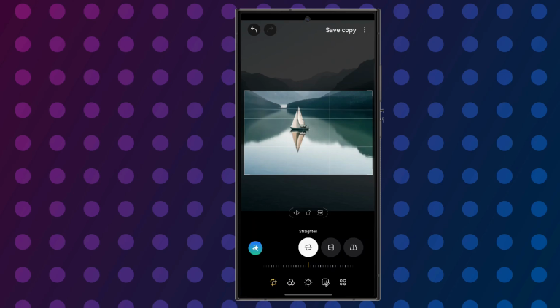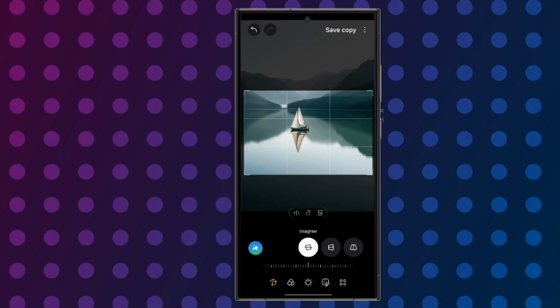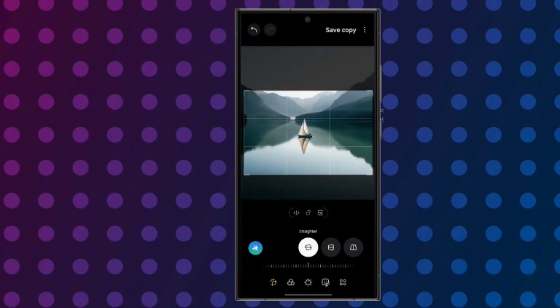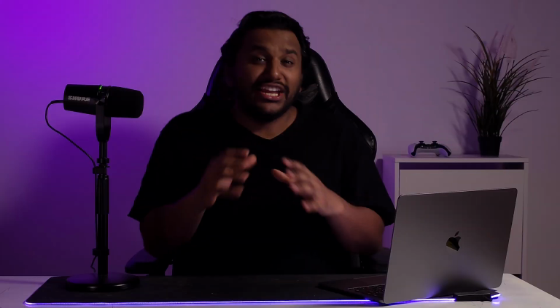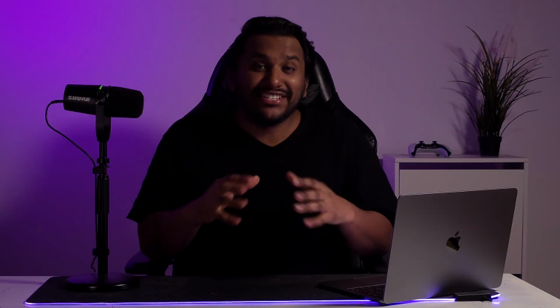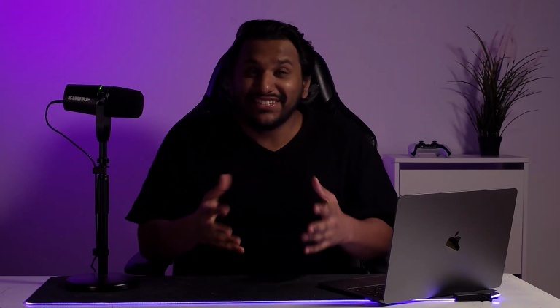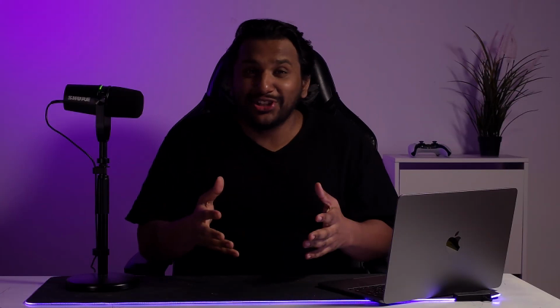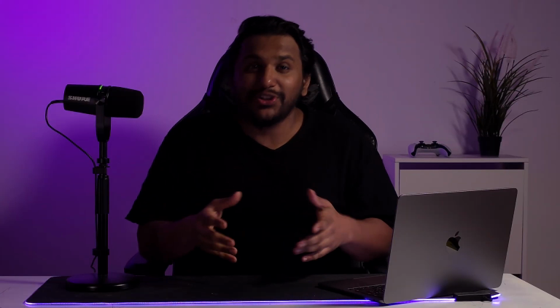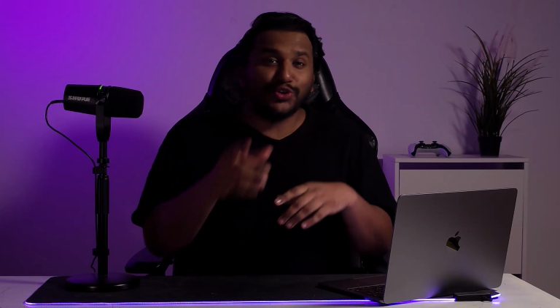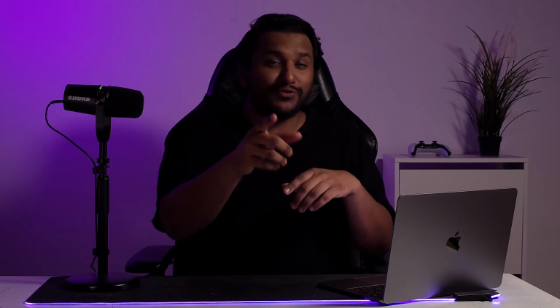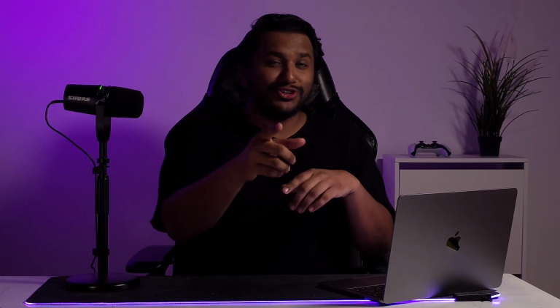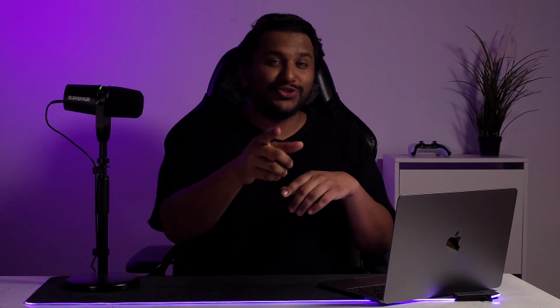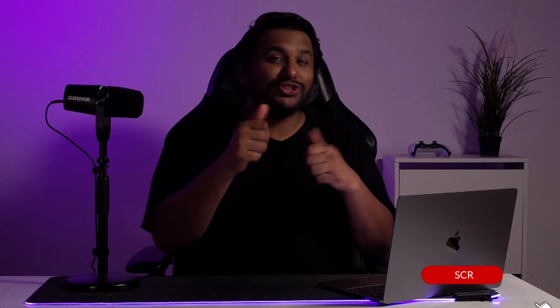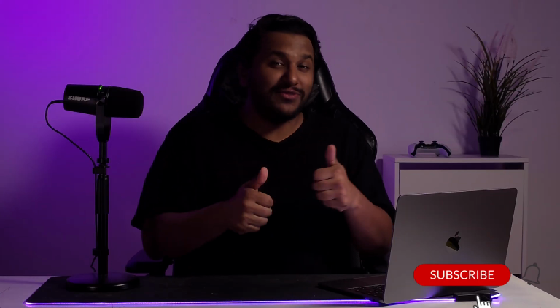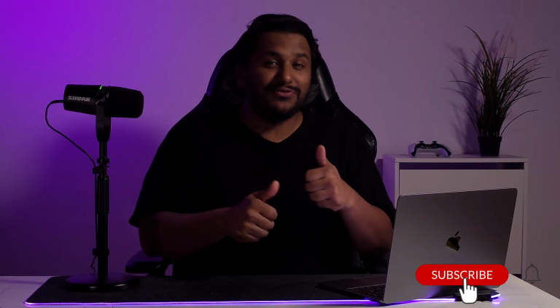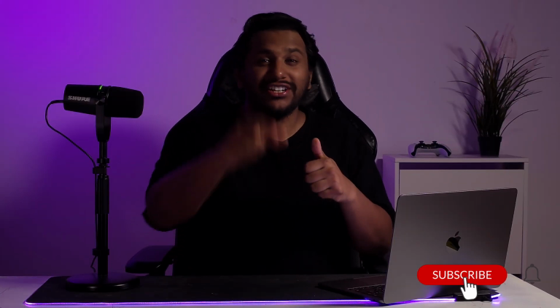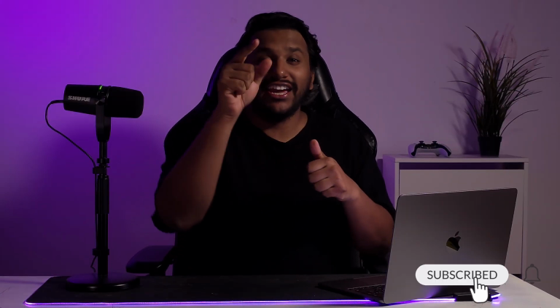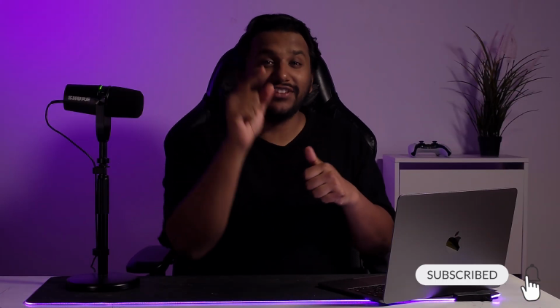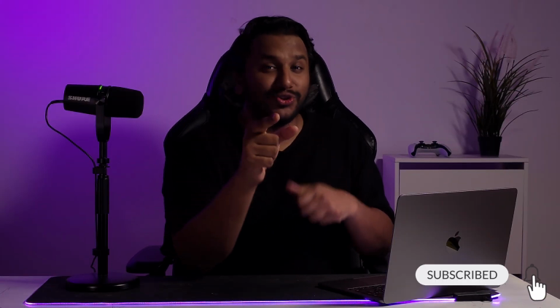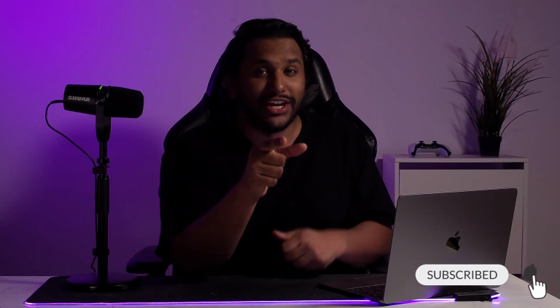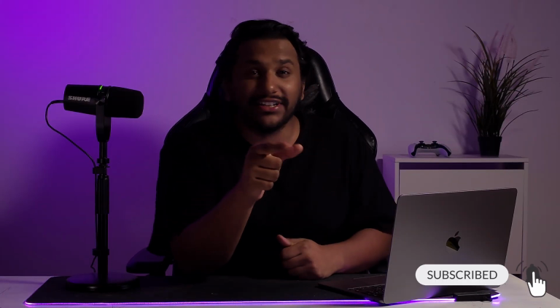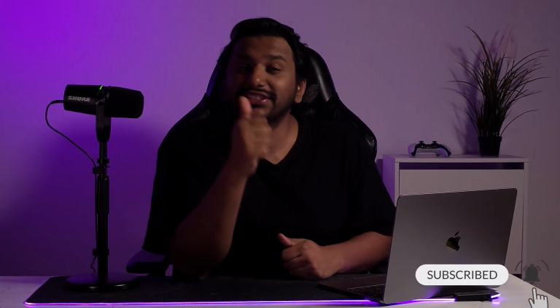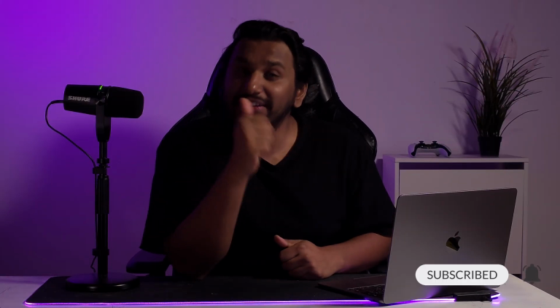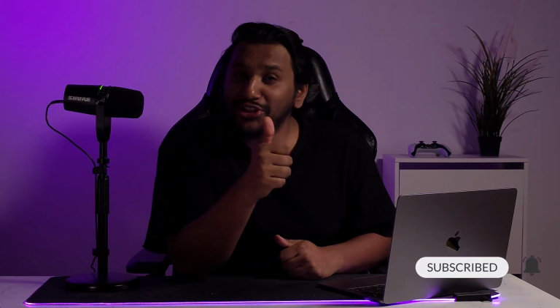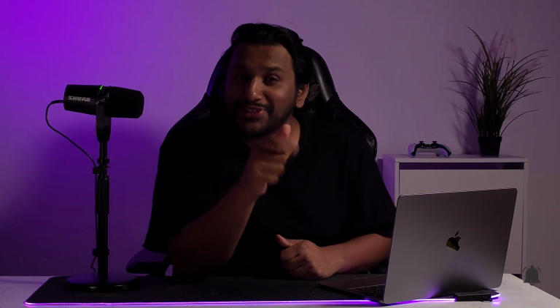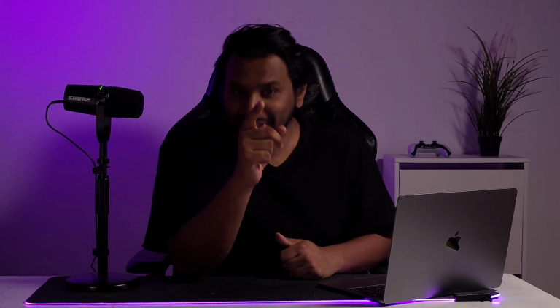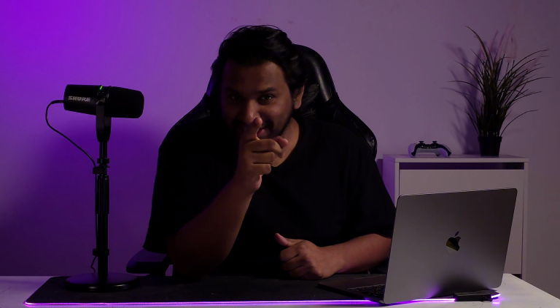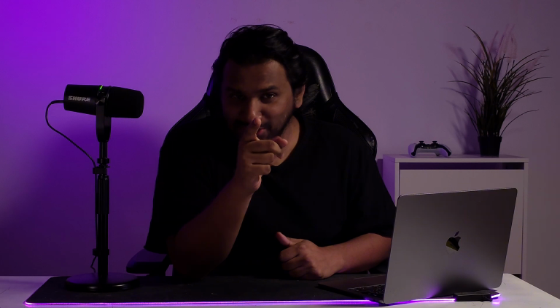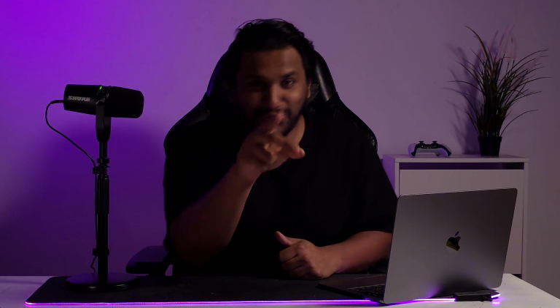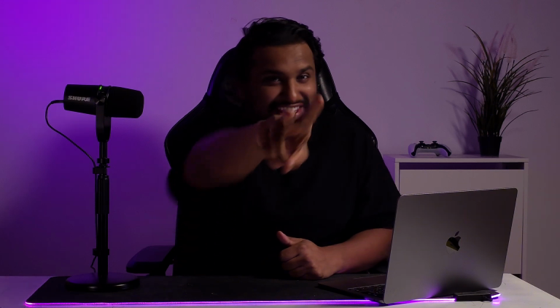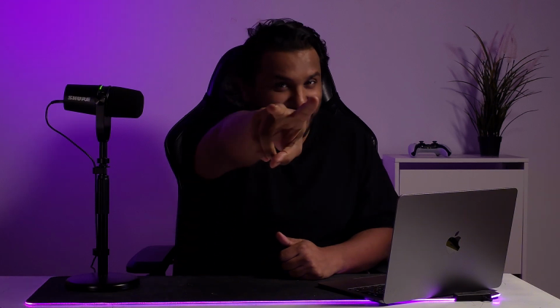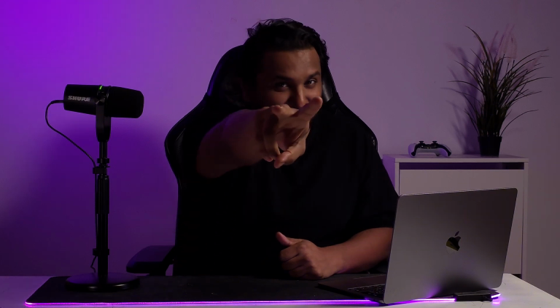Anyway, that's it for this video. If you found this useful, share it with a friend, and if you like my content, leave a thumbs up. See you in the next one.